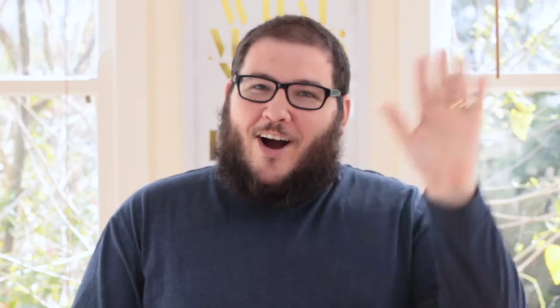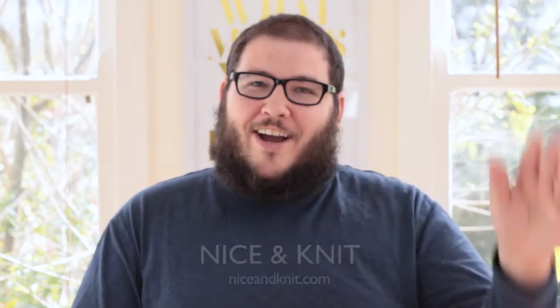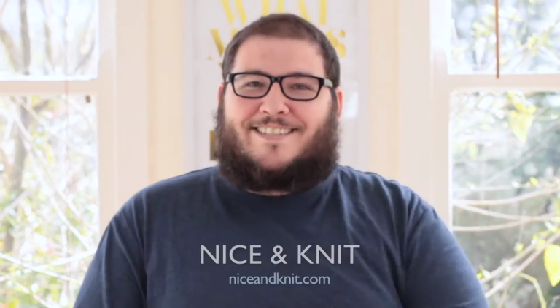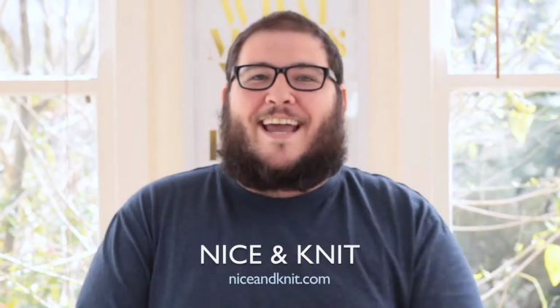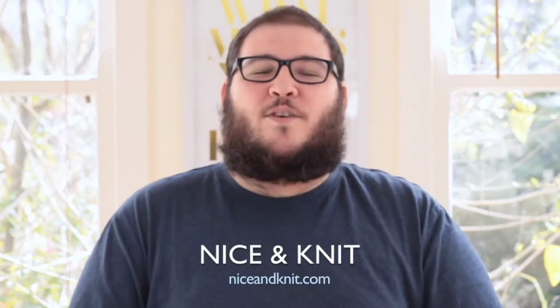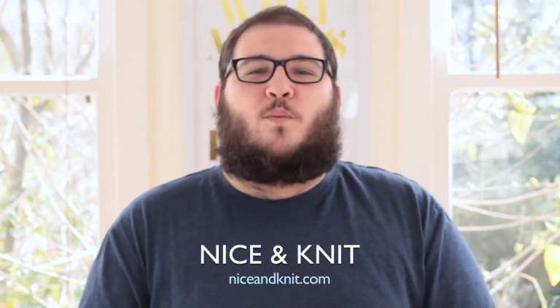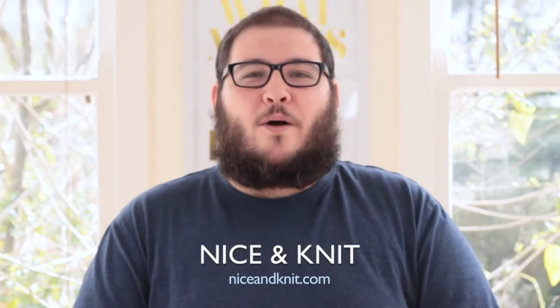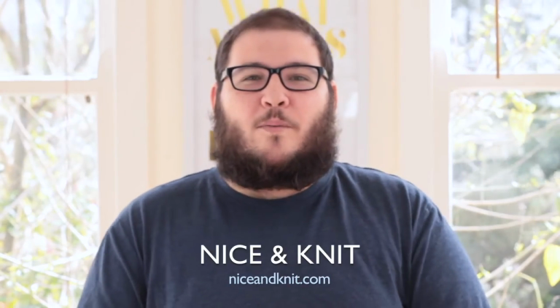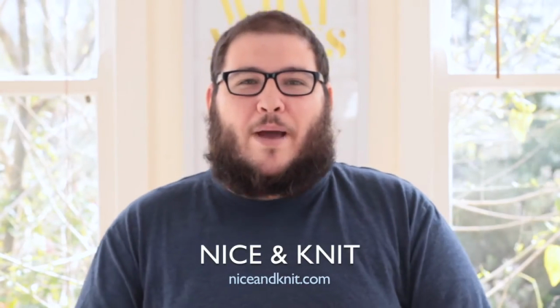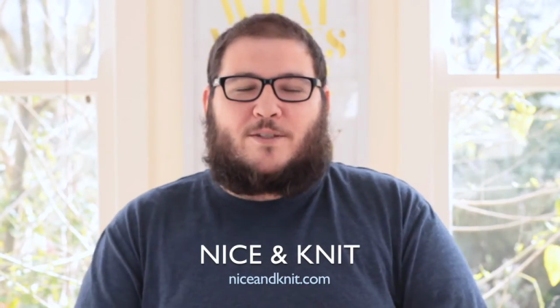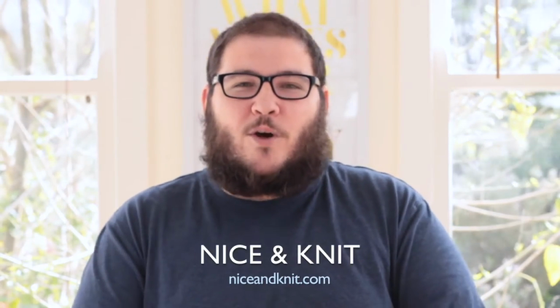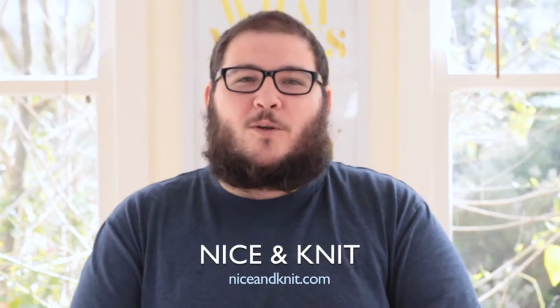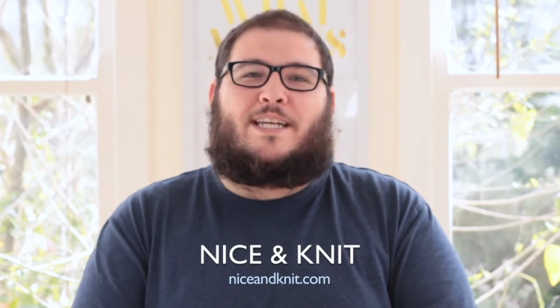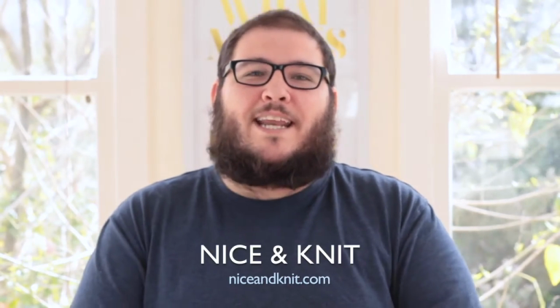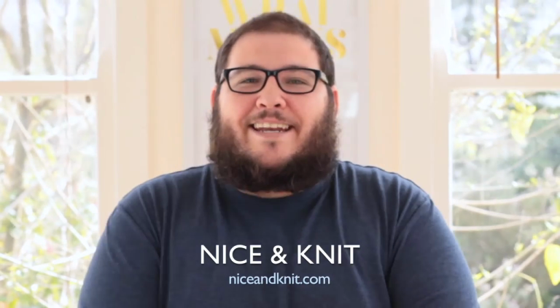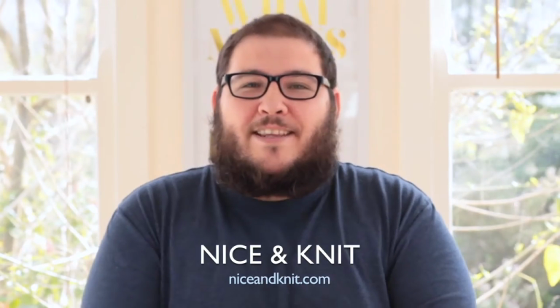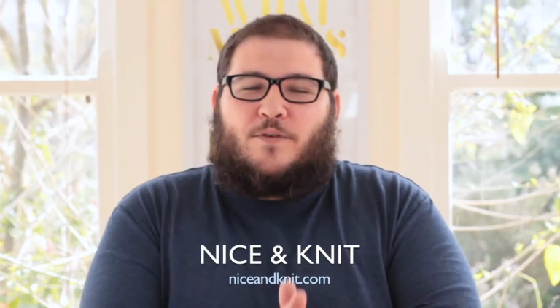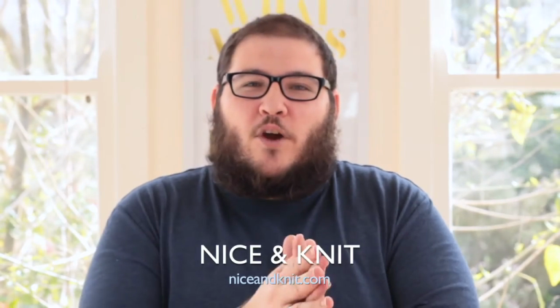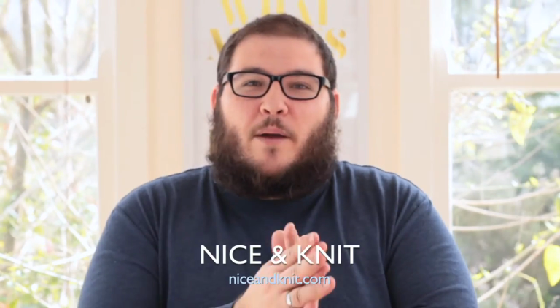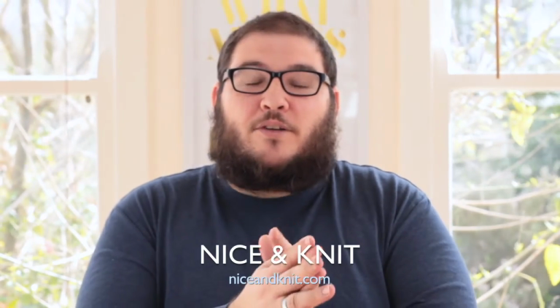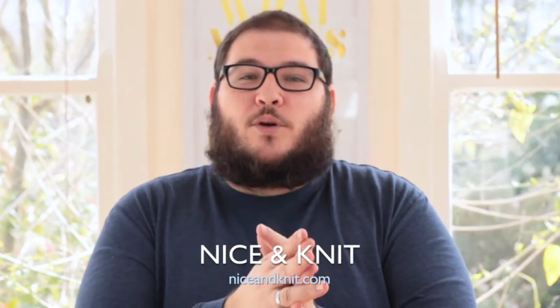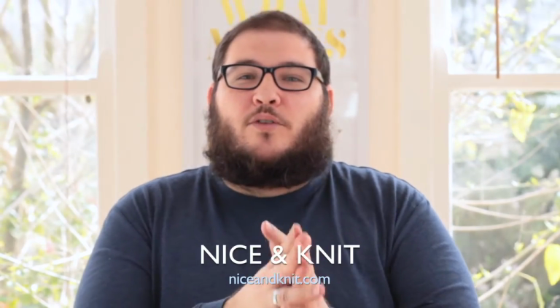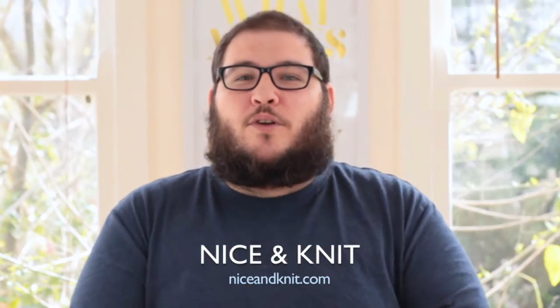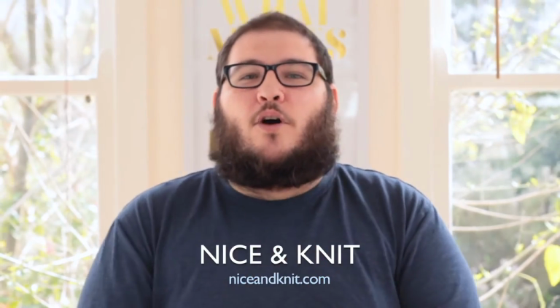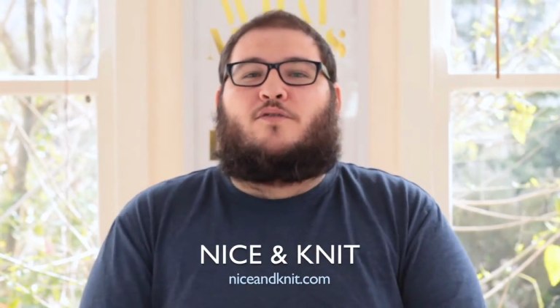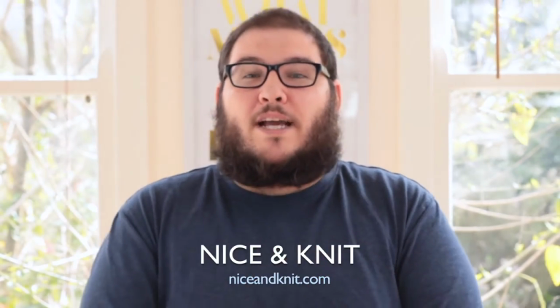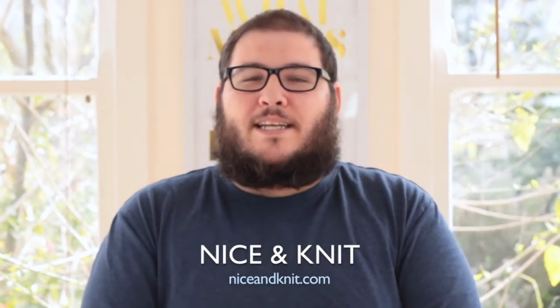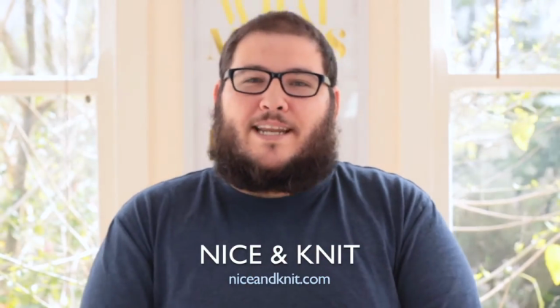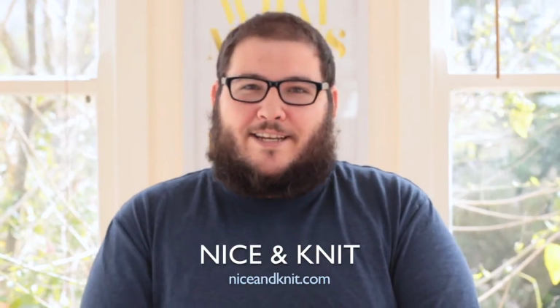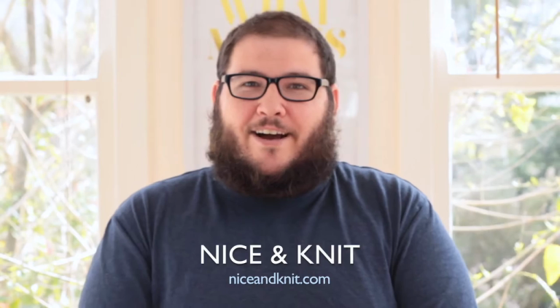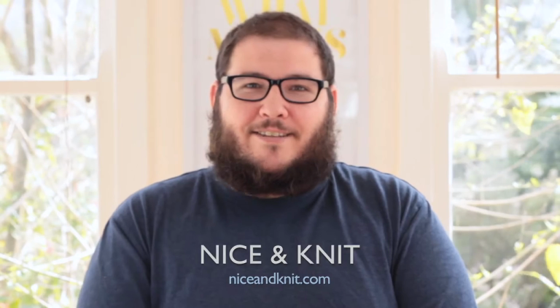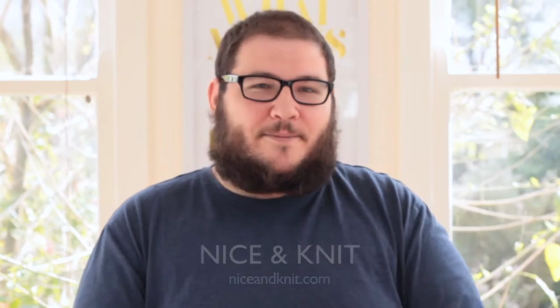Hi guys, it's Adrian. Welcome back to AlterKnit and in this video, I'm going to do a review of Nice & Knit yarns.